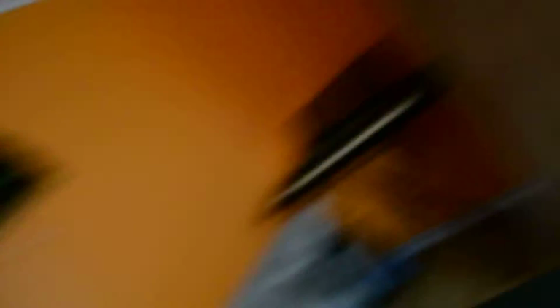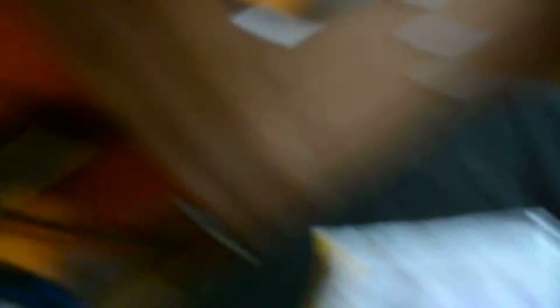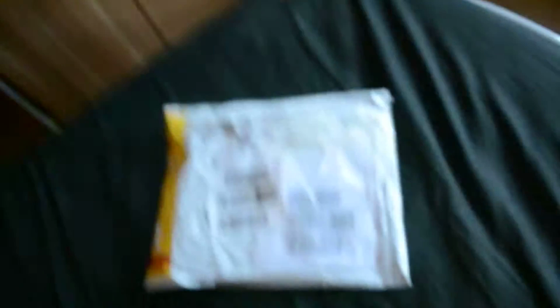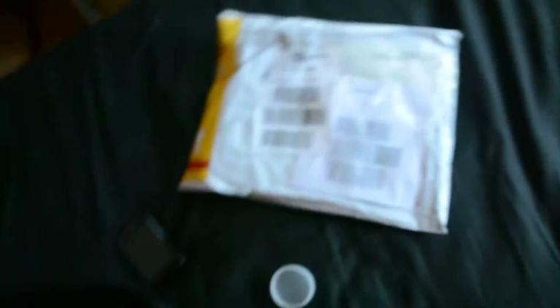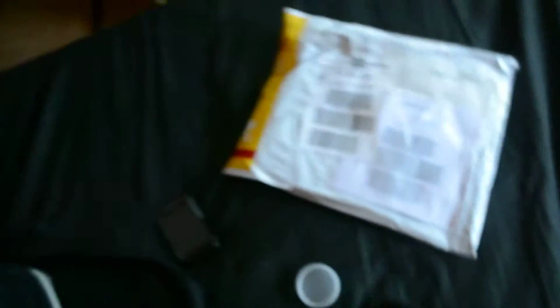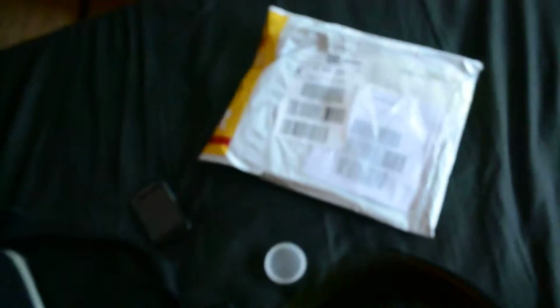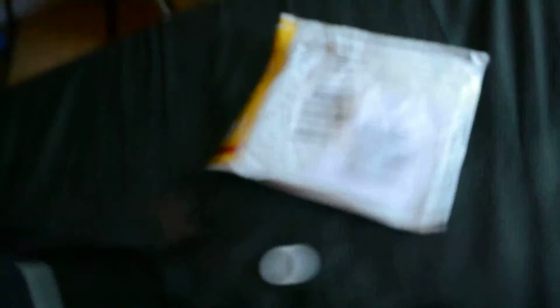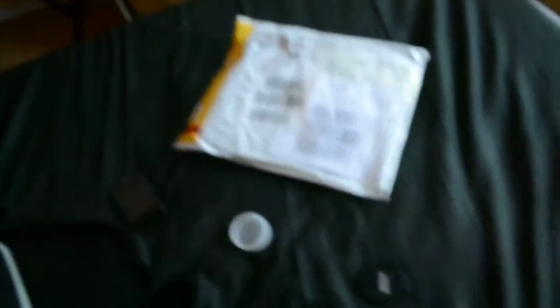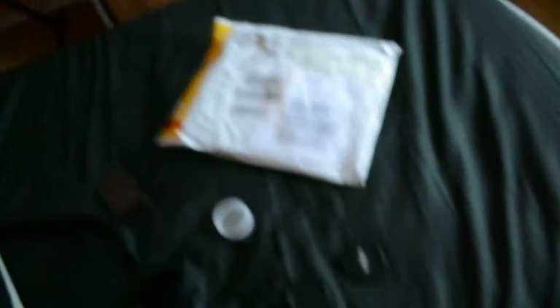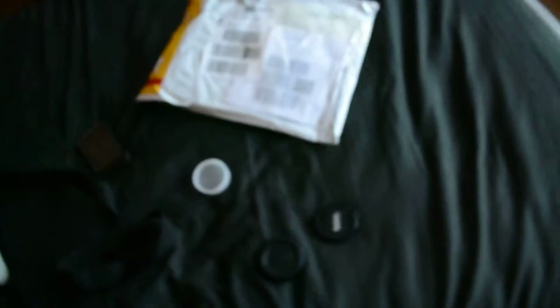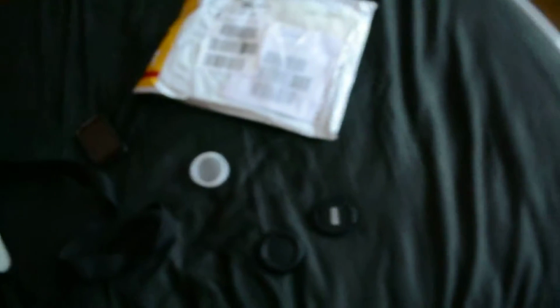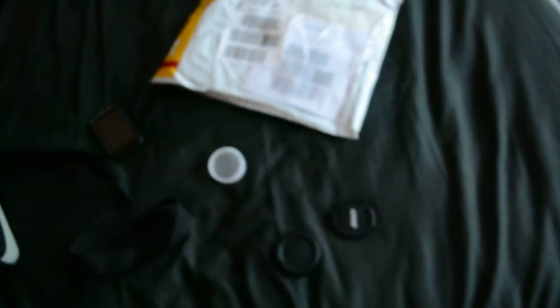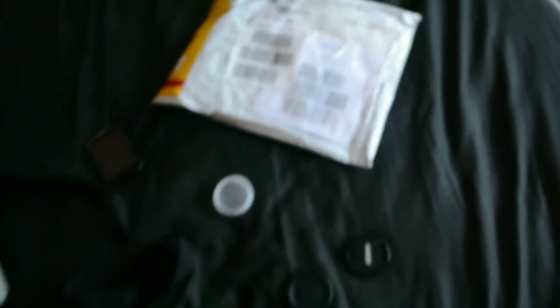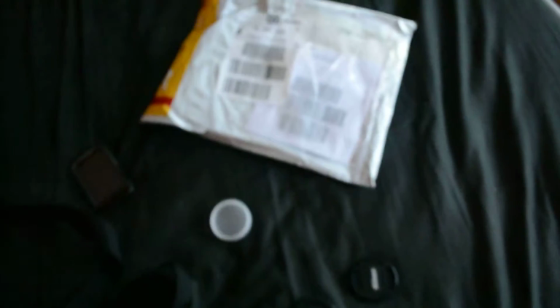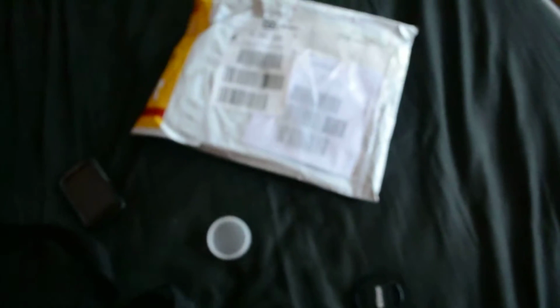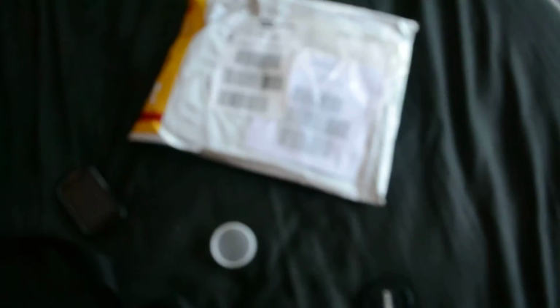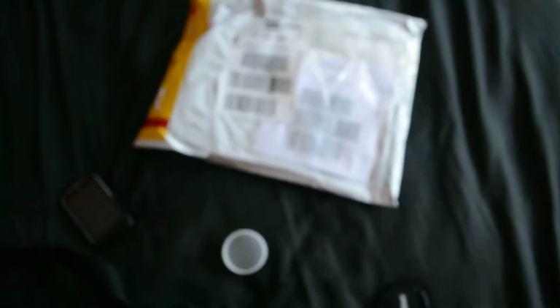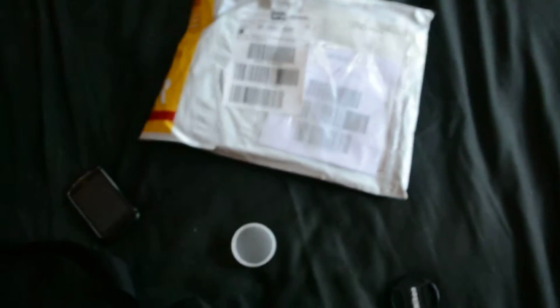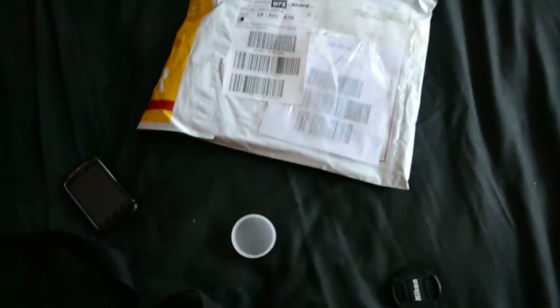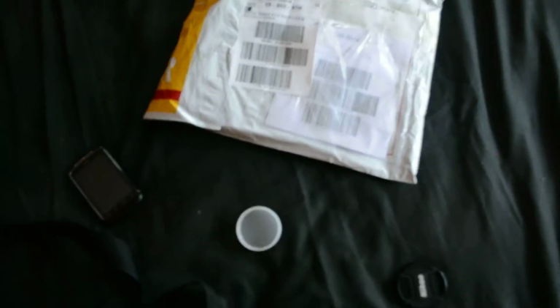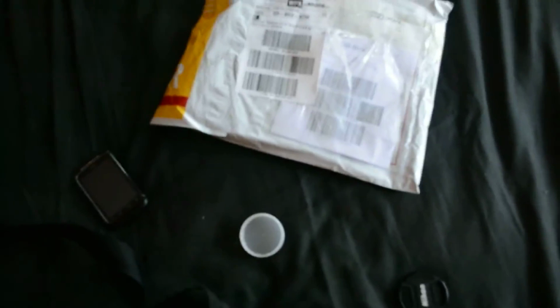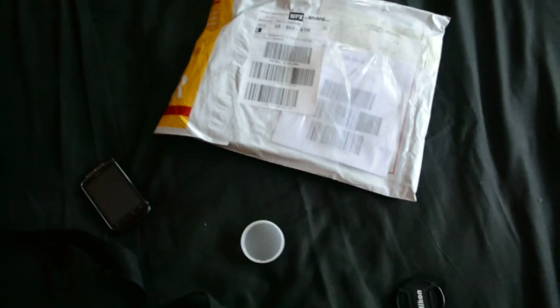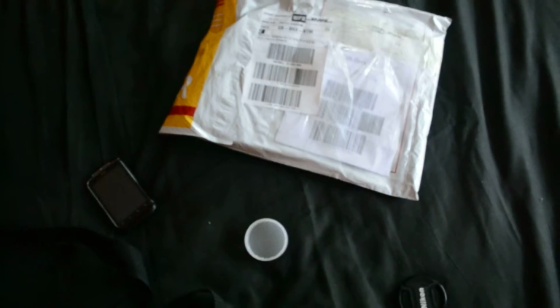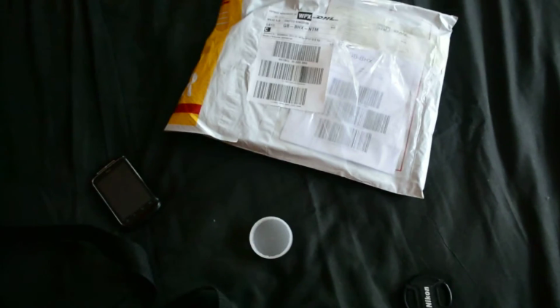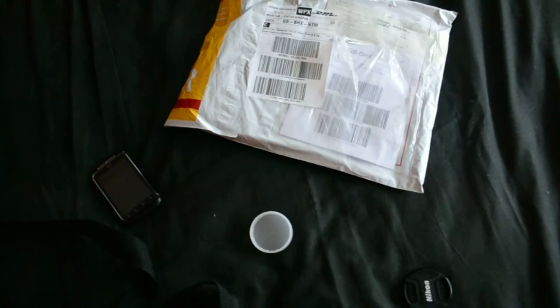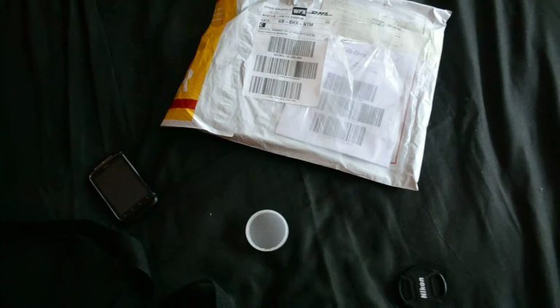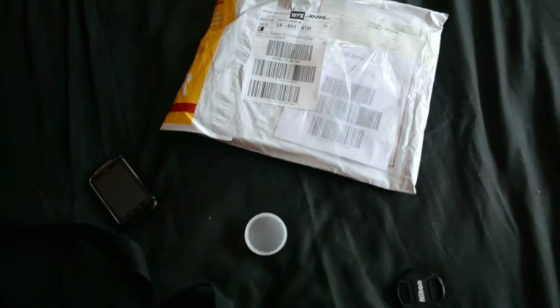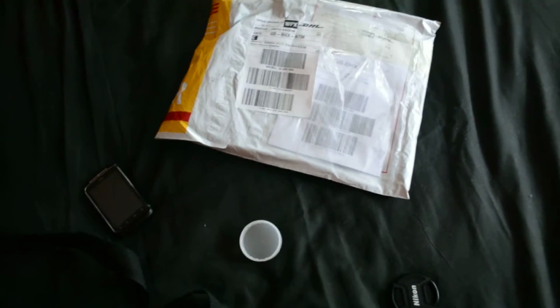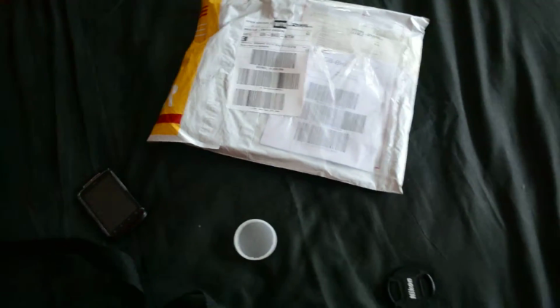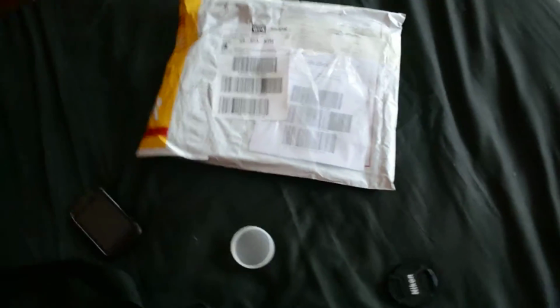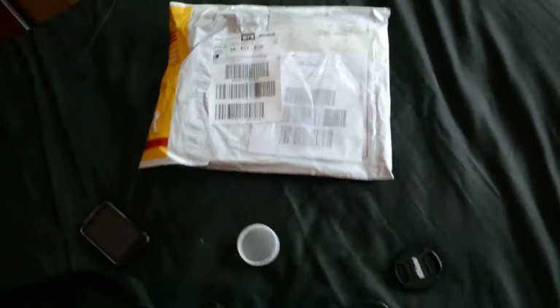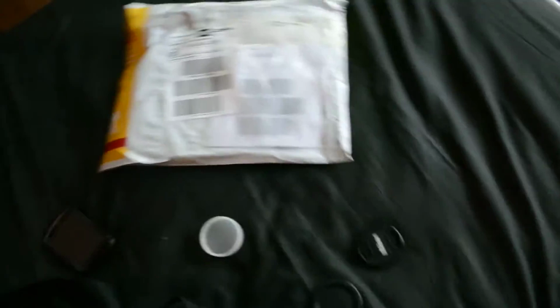Here's the package. Look at the little package - it's a big package.